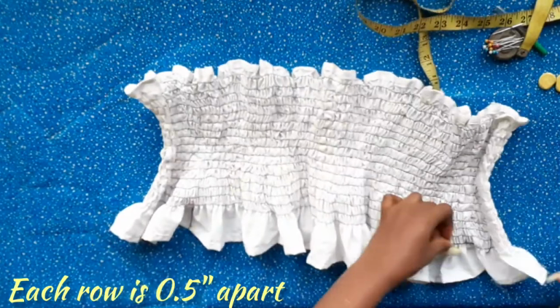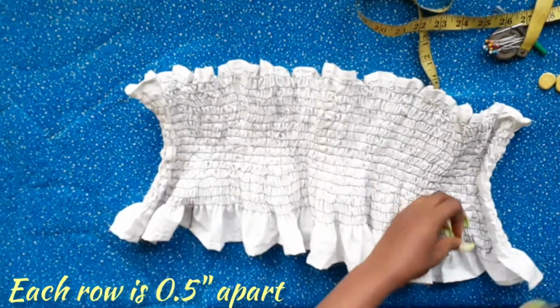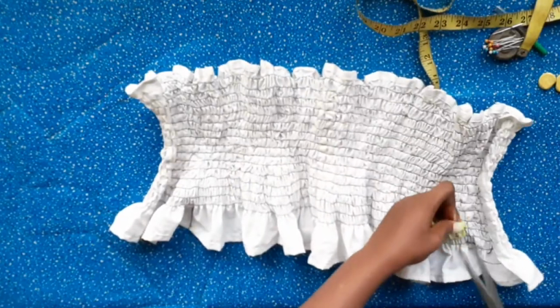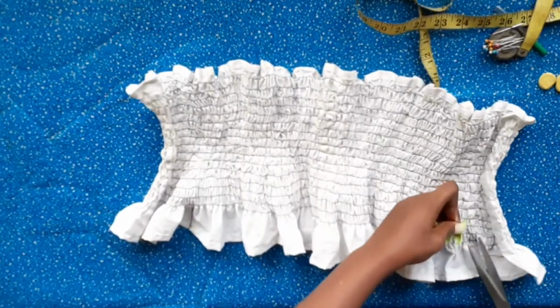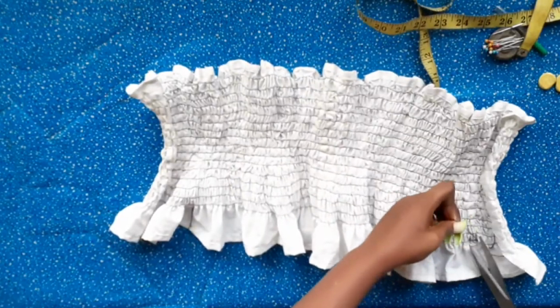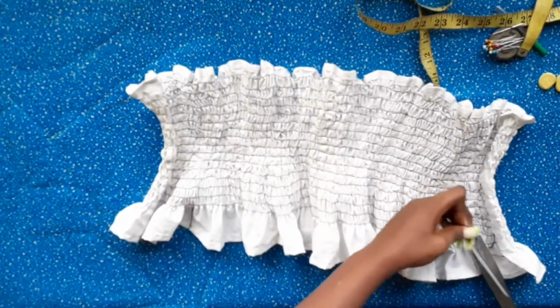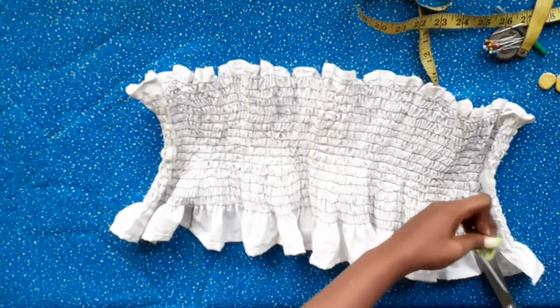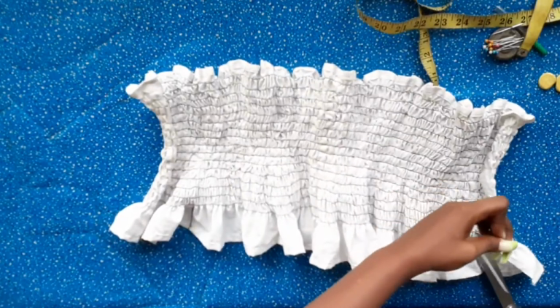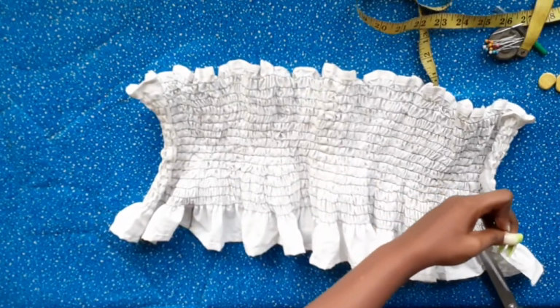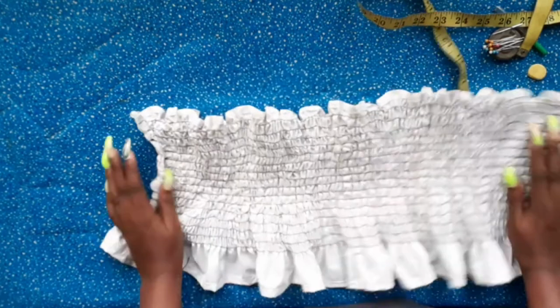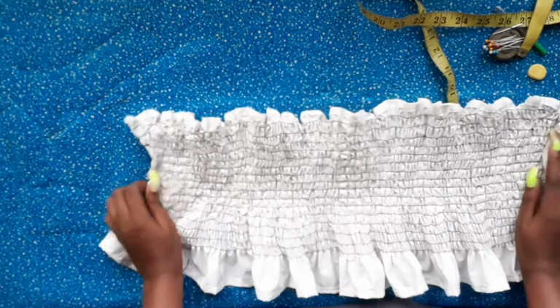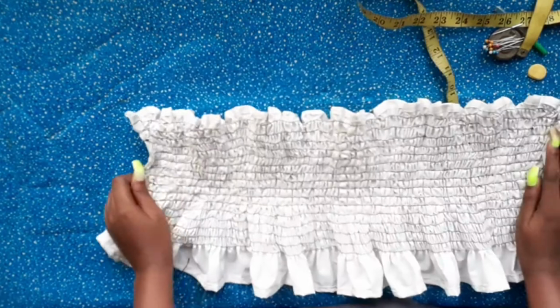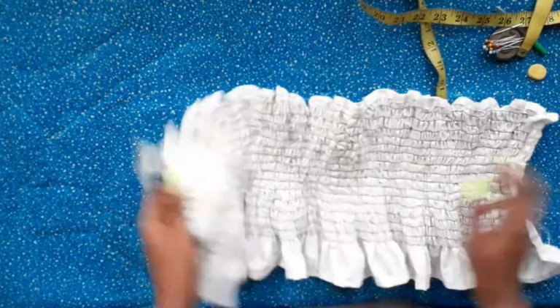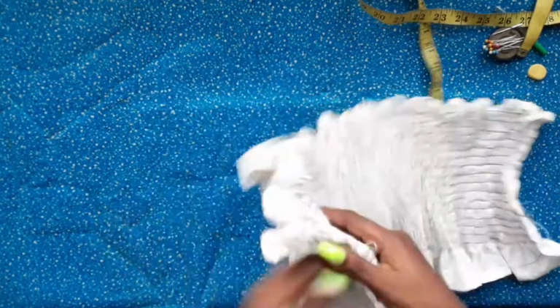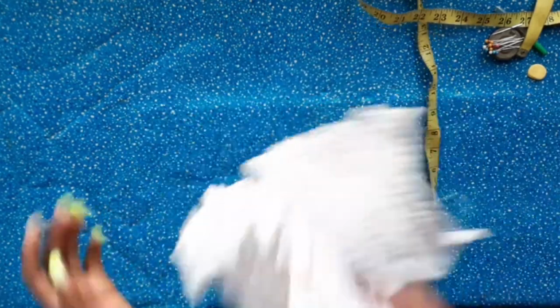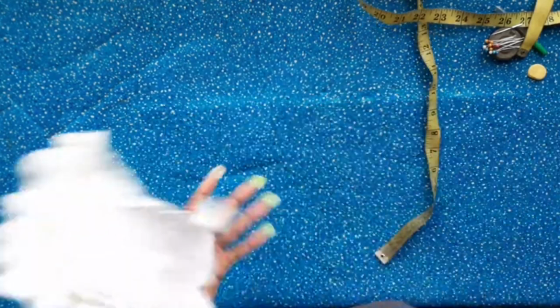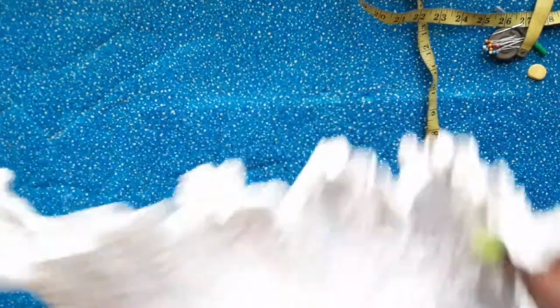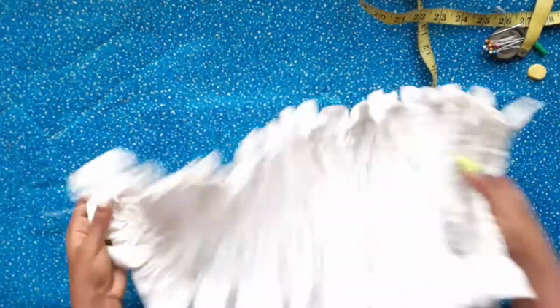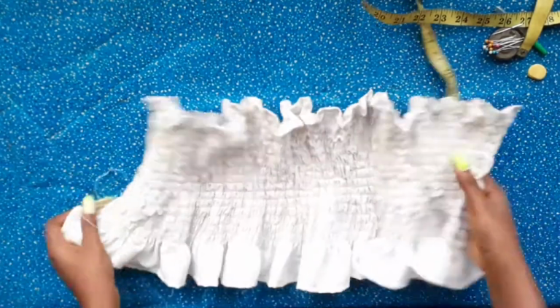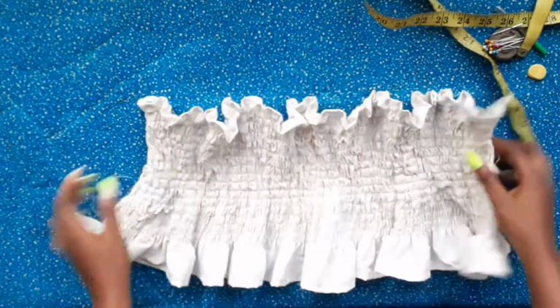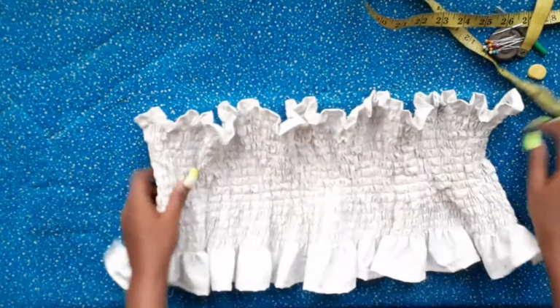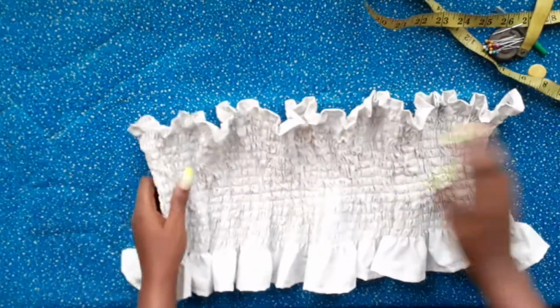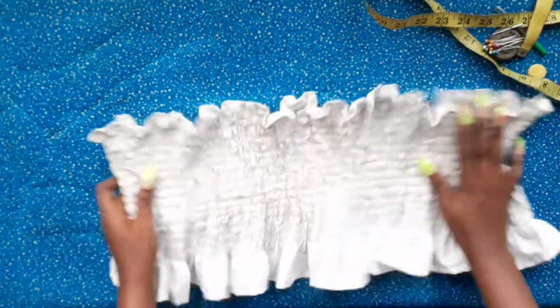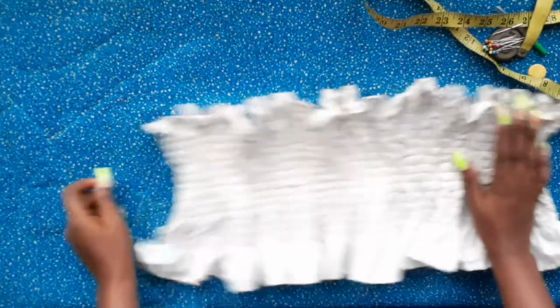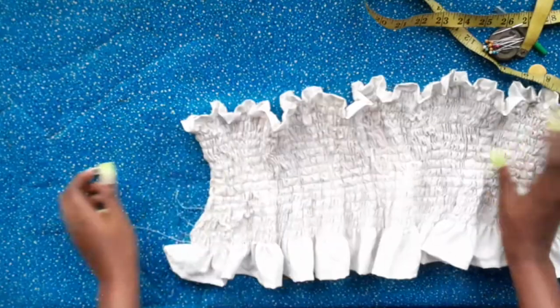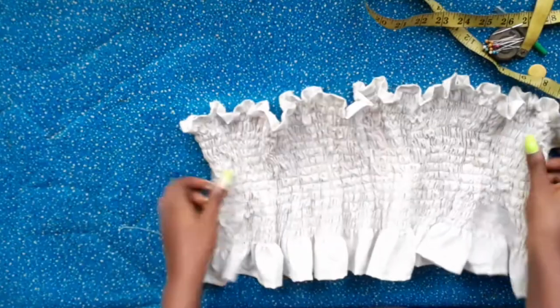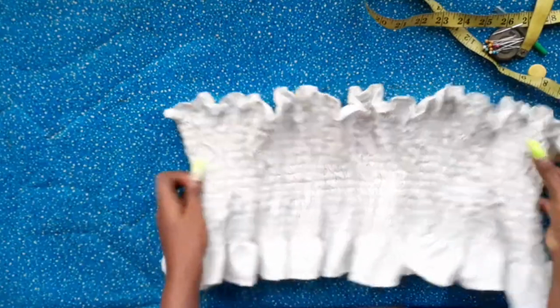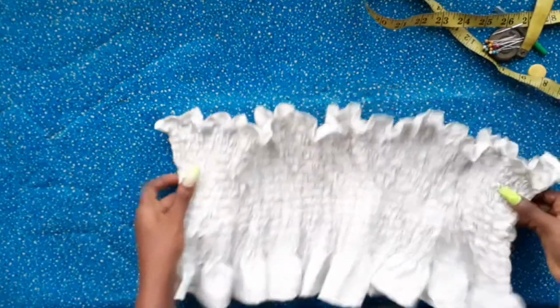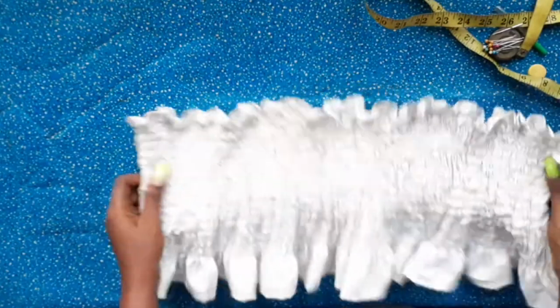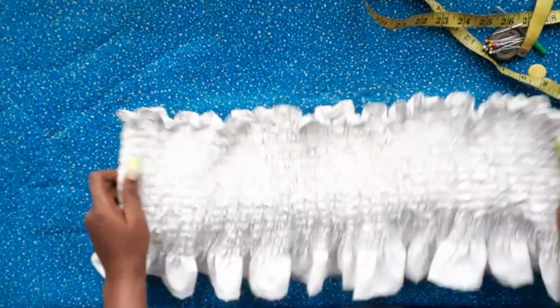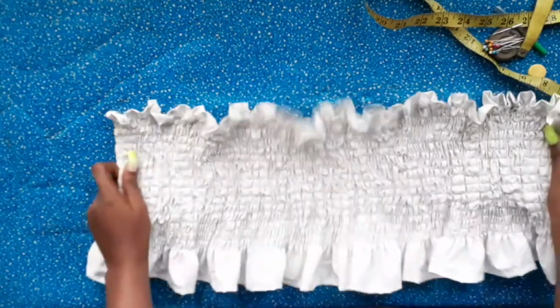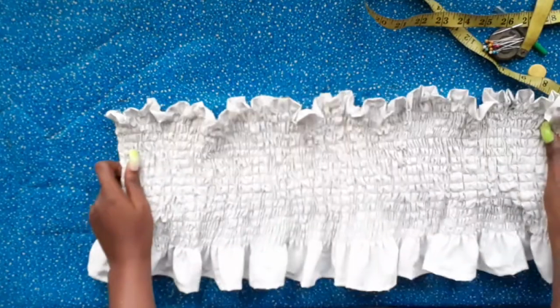I didn't sew the rows all the way to the end because I wanted it to have a flared look at the bottom.